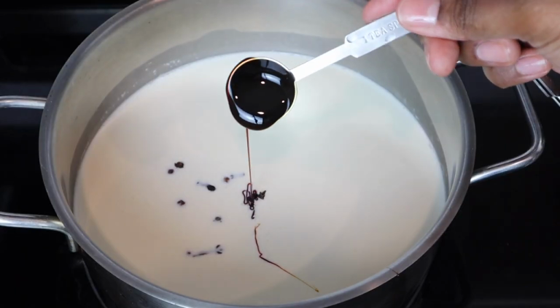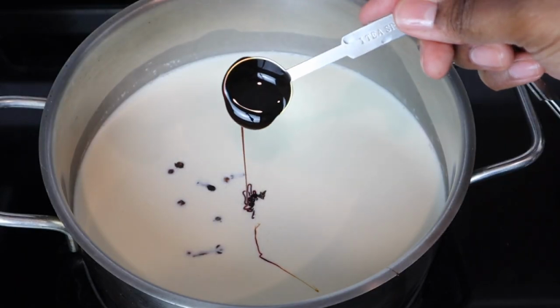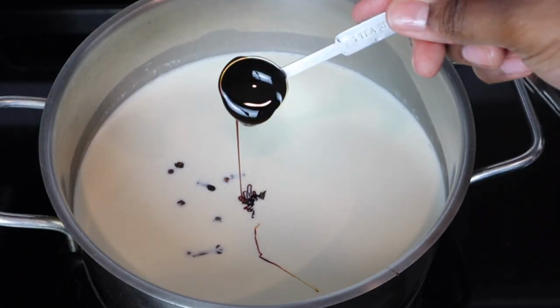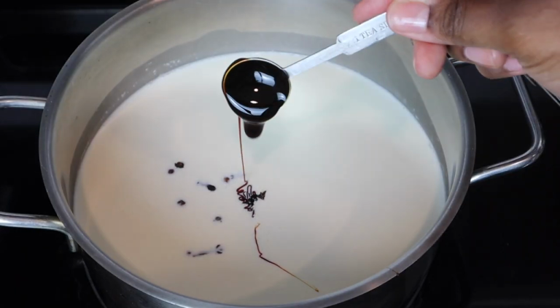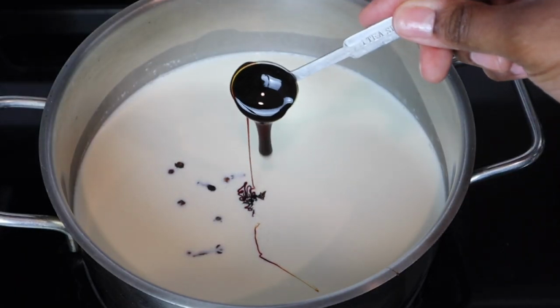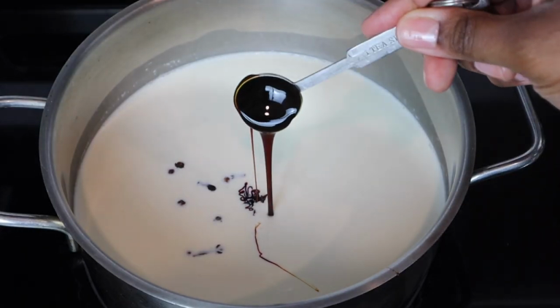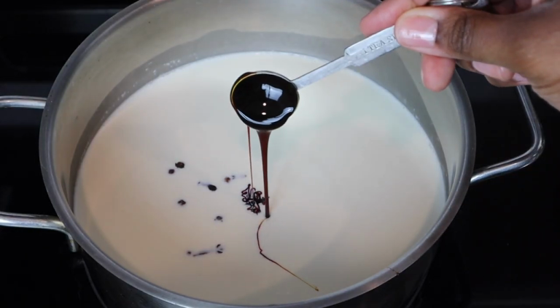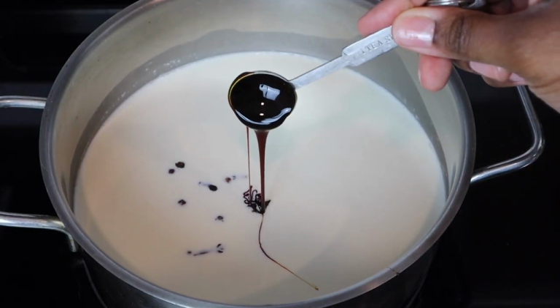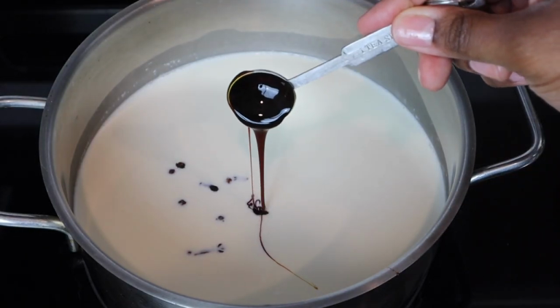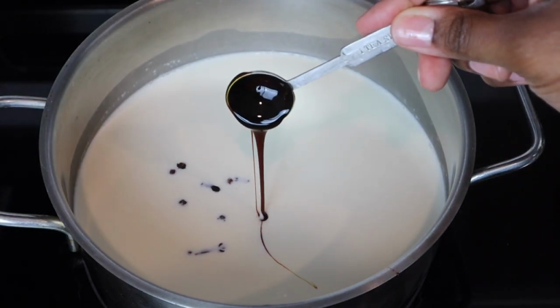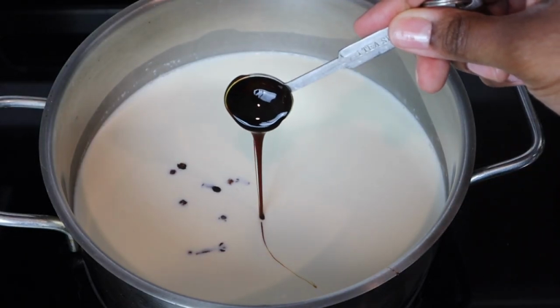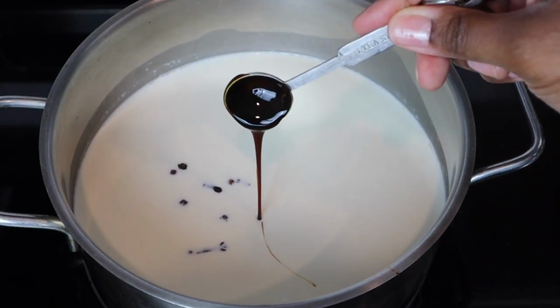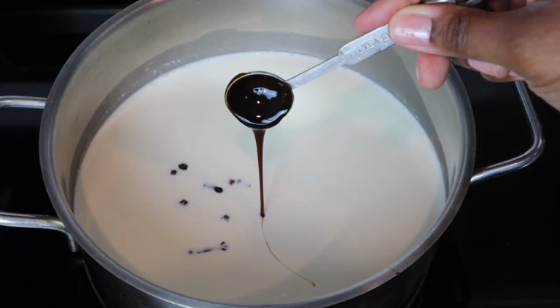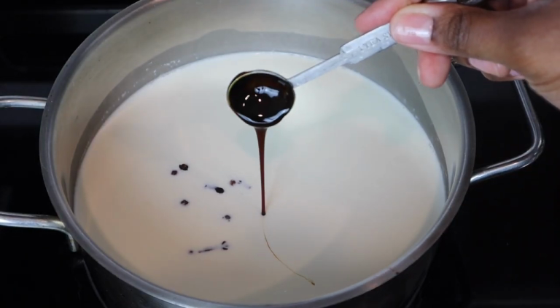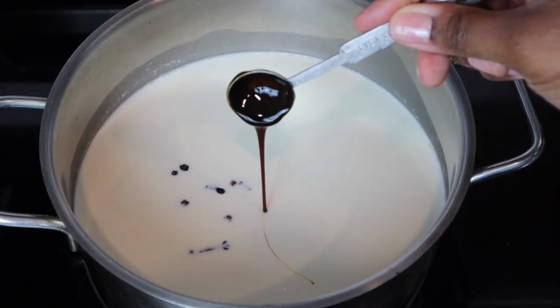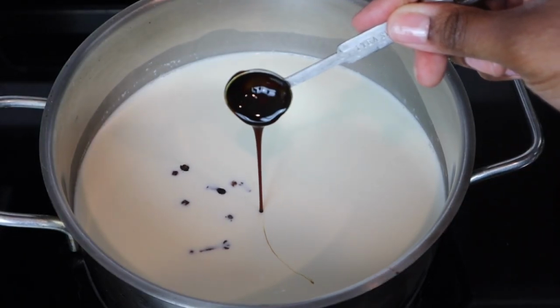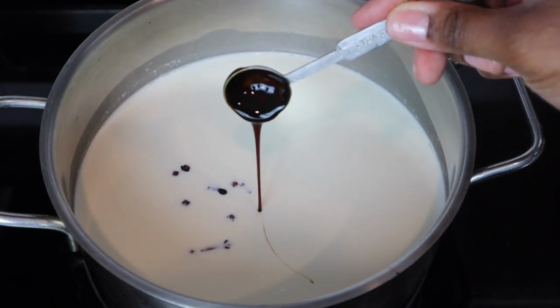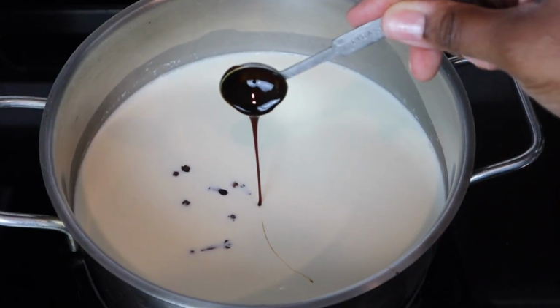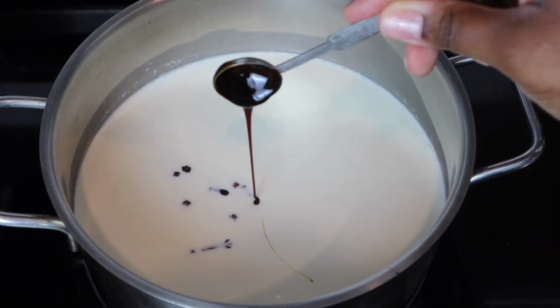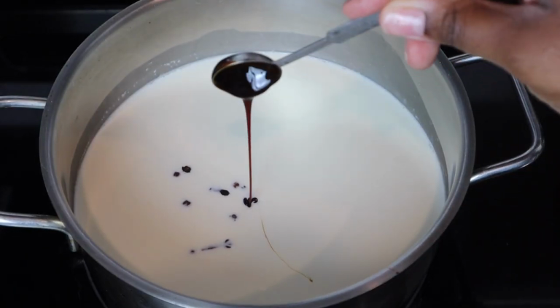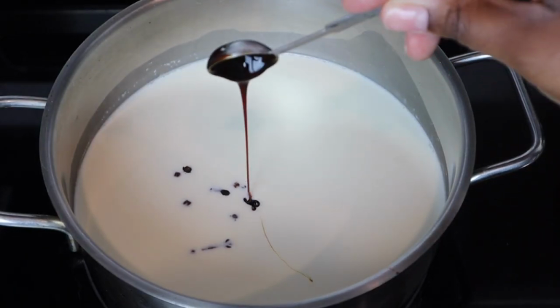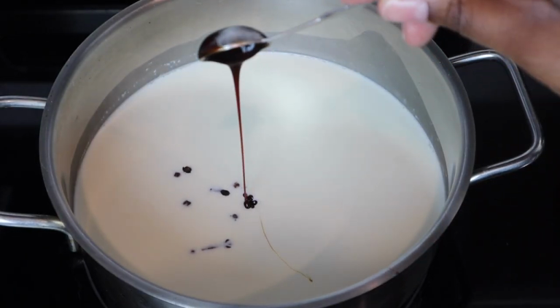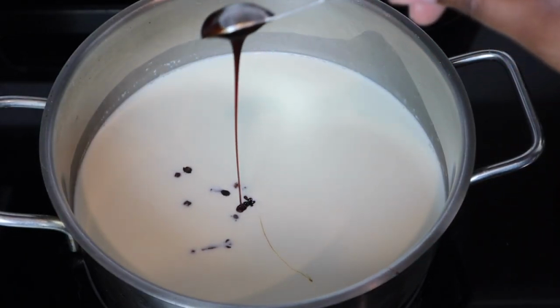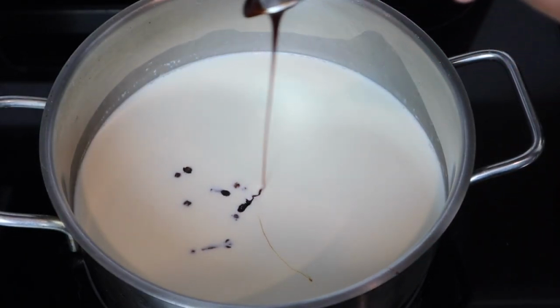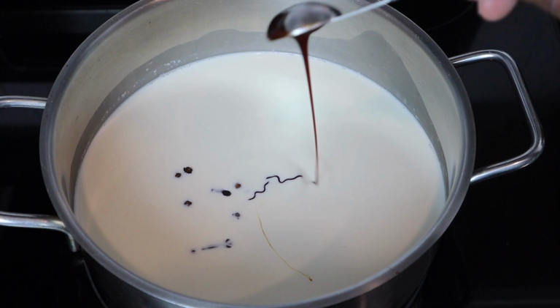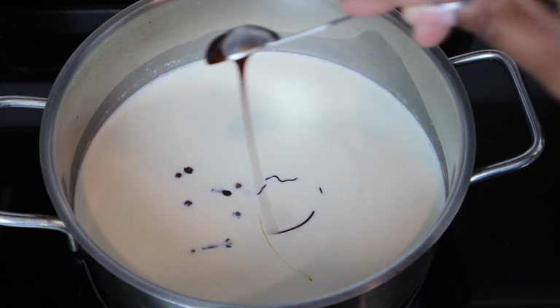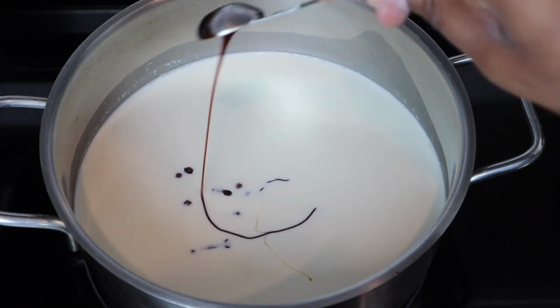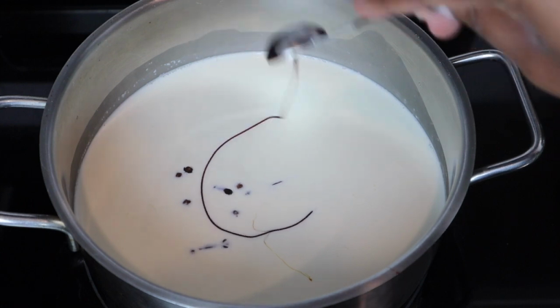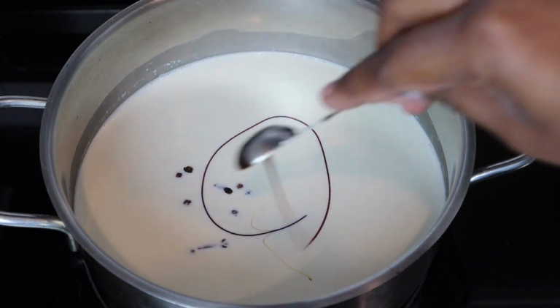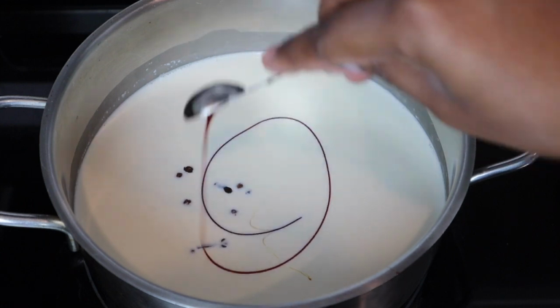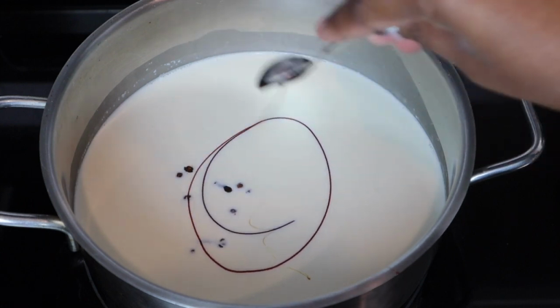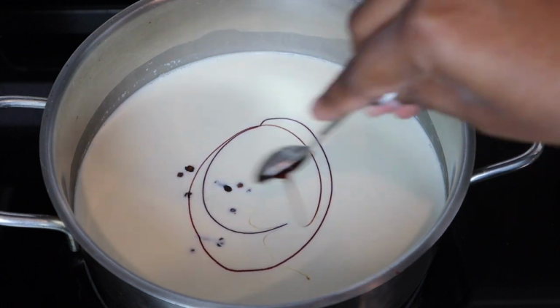Then we're gonna add in some molasses and give that a quick whisk, and let that continue to warm up.